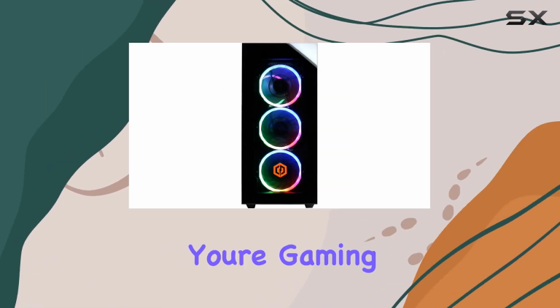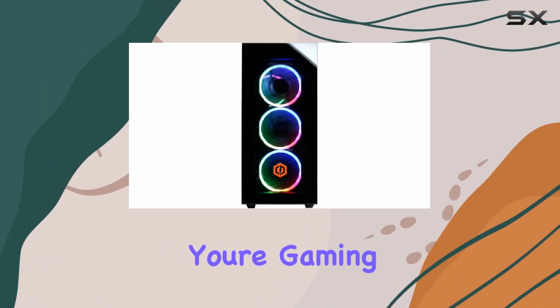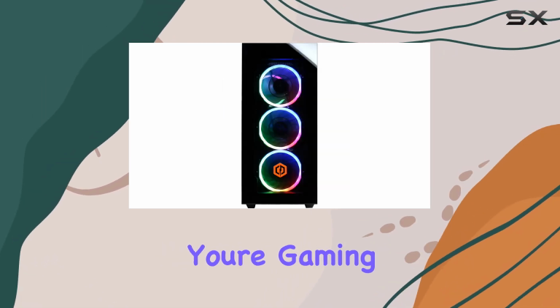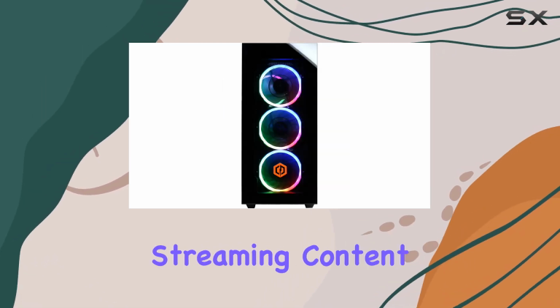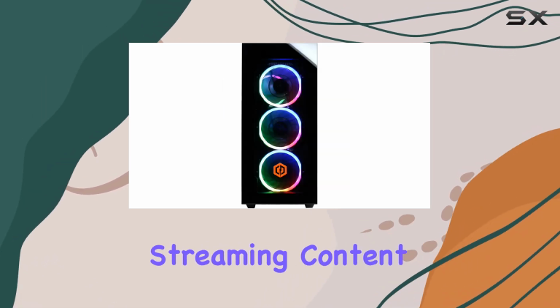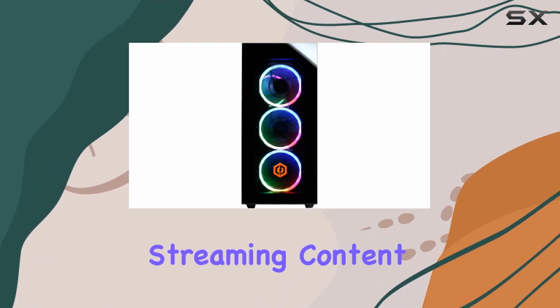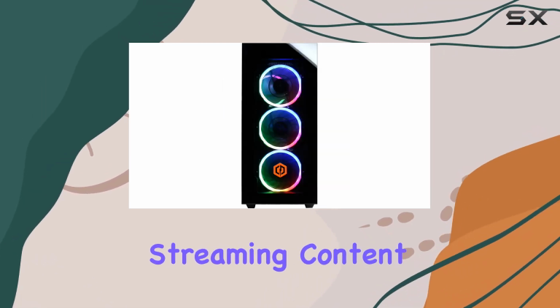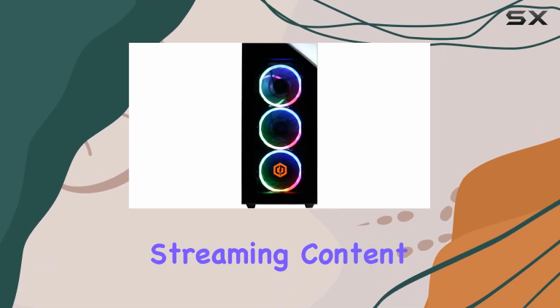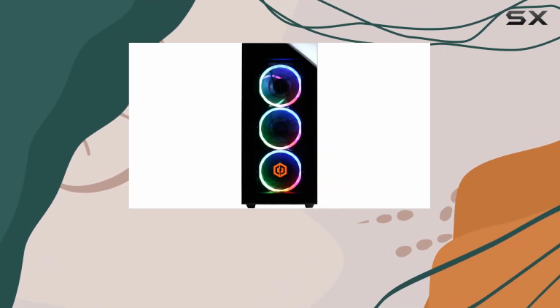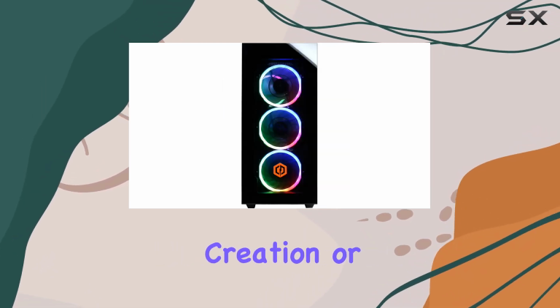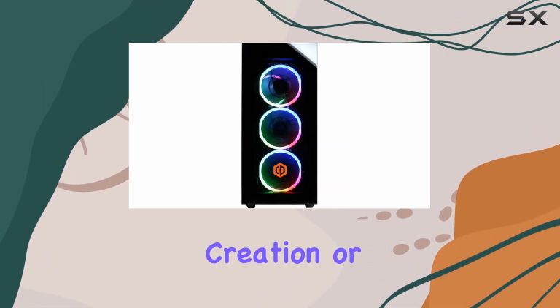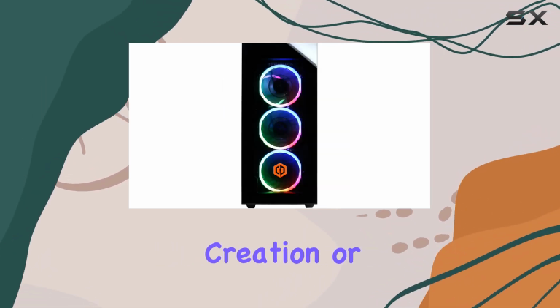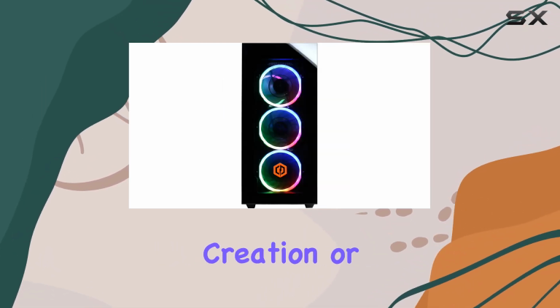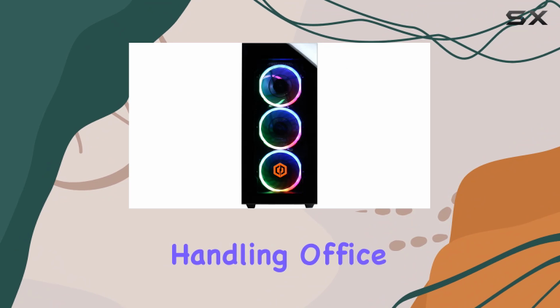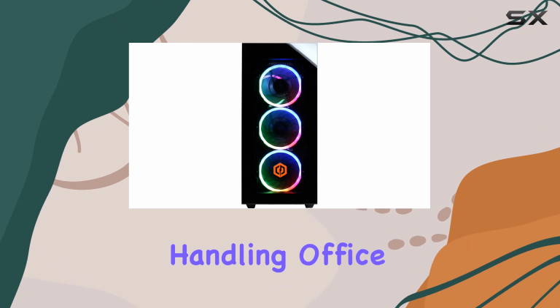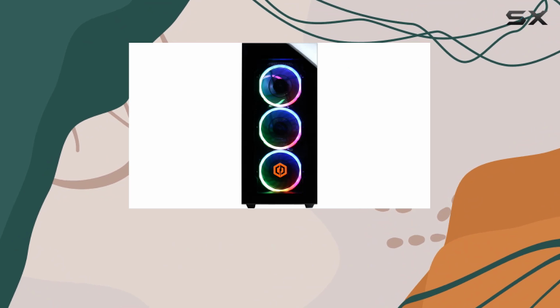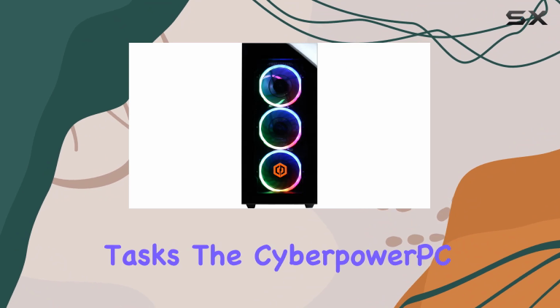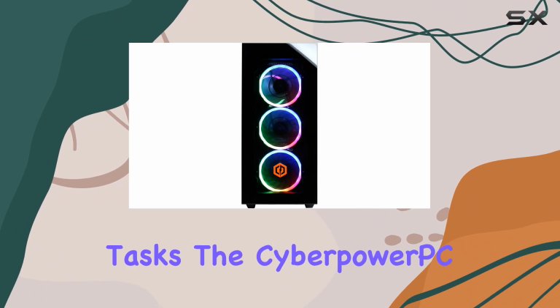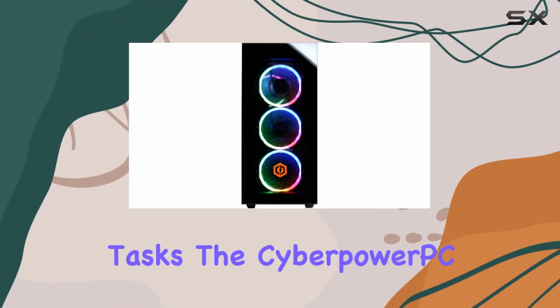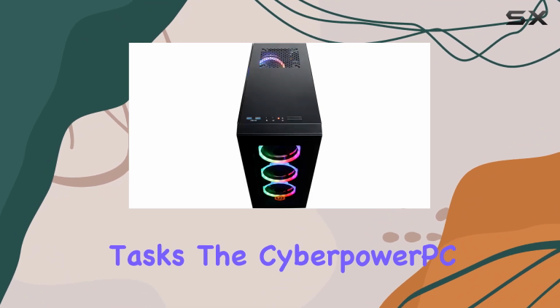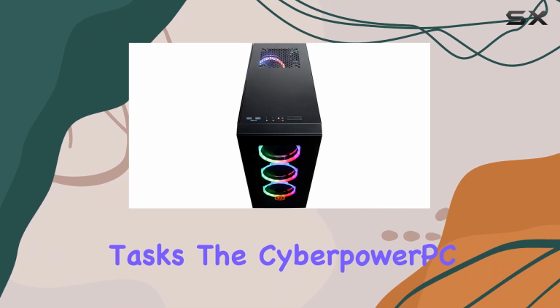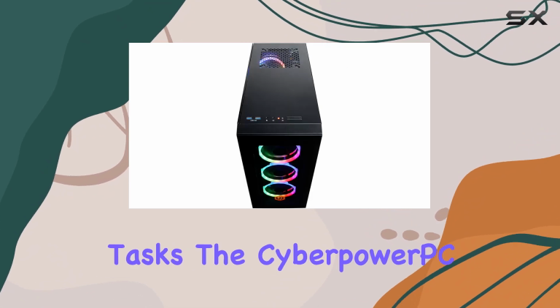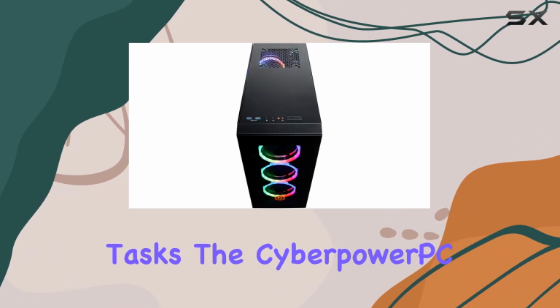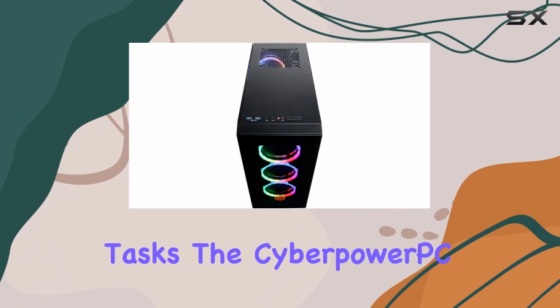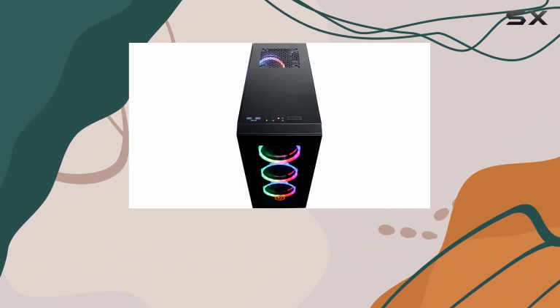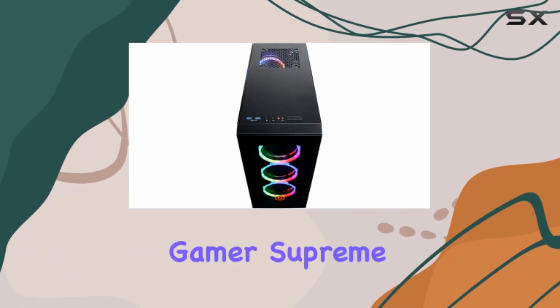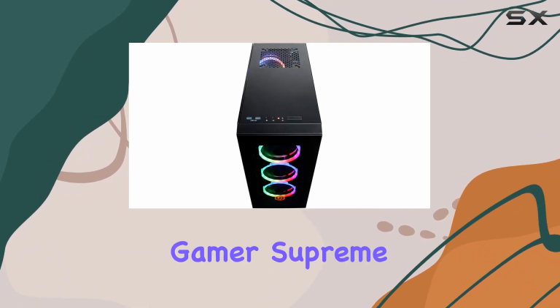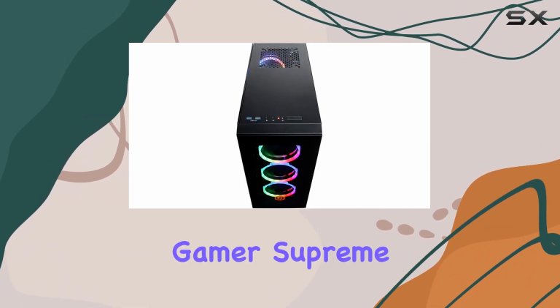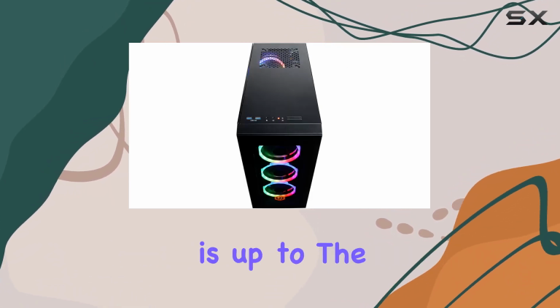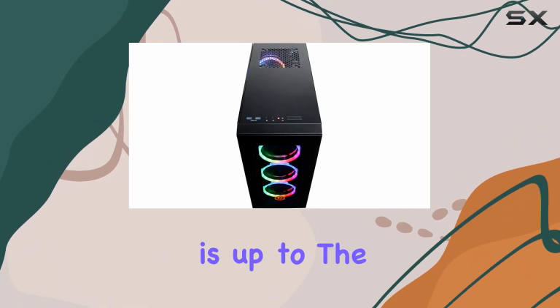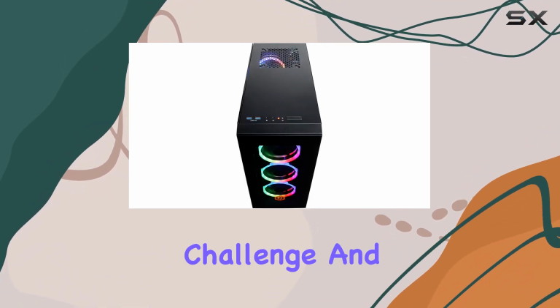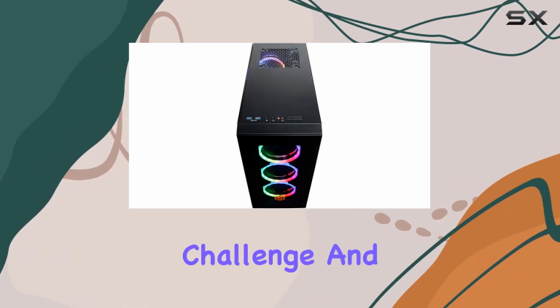In terms of usage, this PC caters to personal gaming and even business needs. Whether you're gaming, streaming, doing content creation, or handling office tasks, the CyberPower PC Gamer Supreme is up to the challenge.